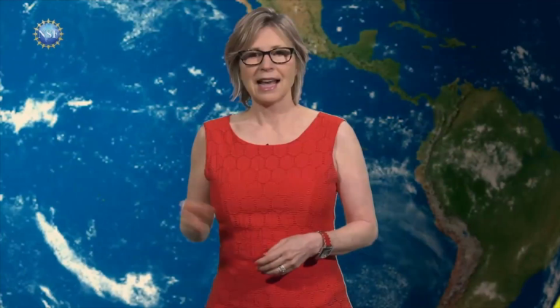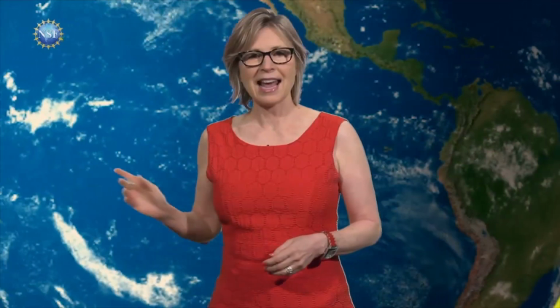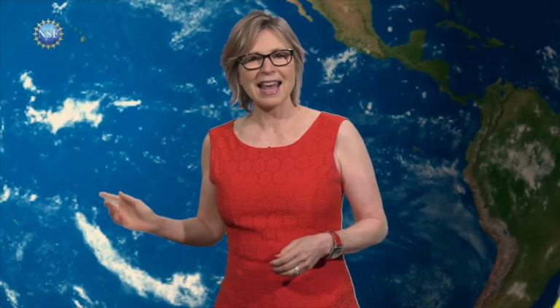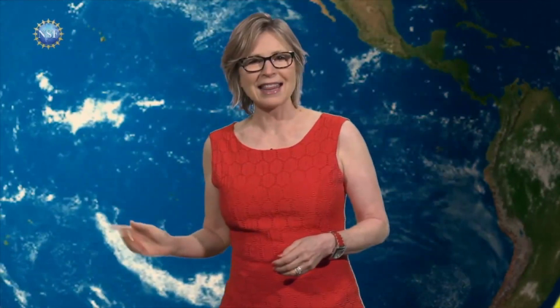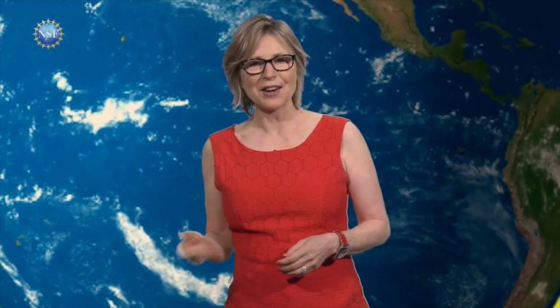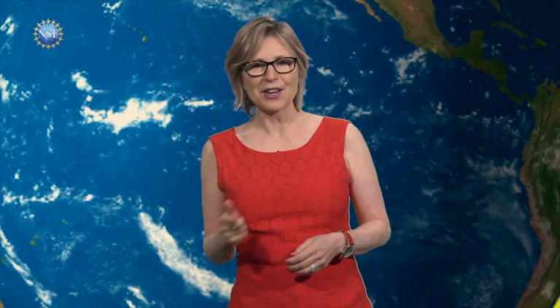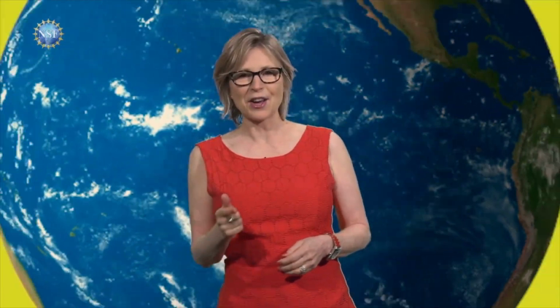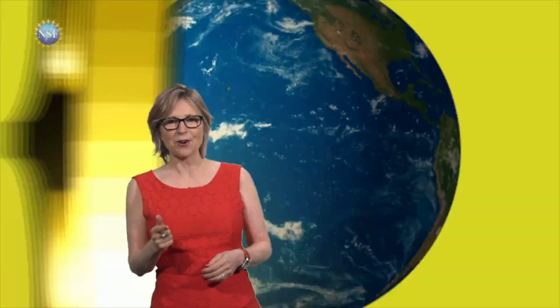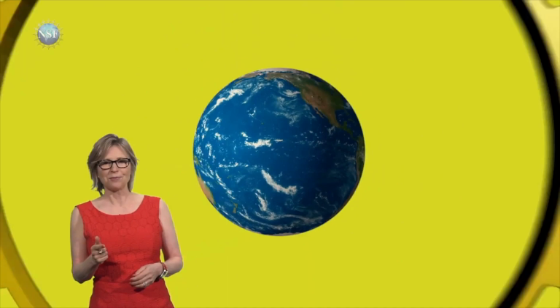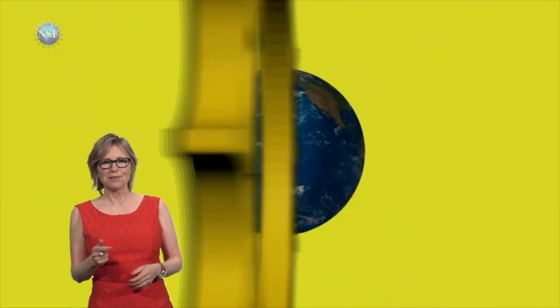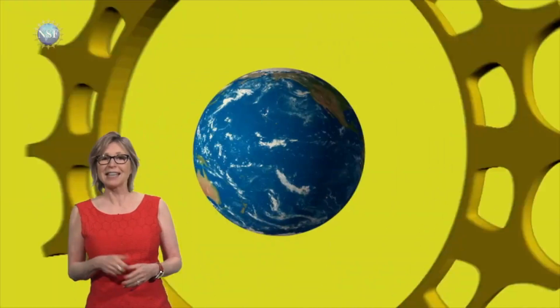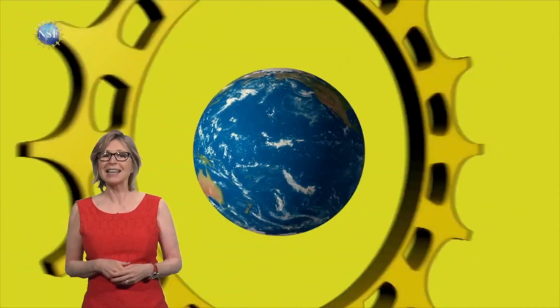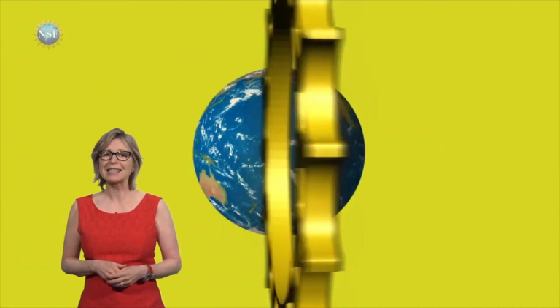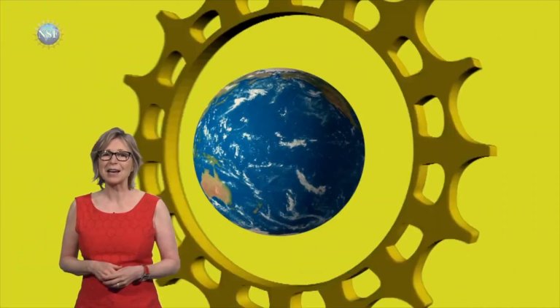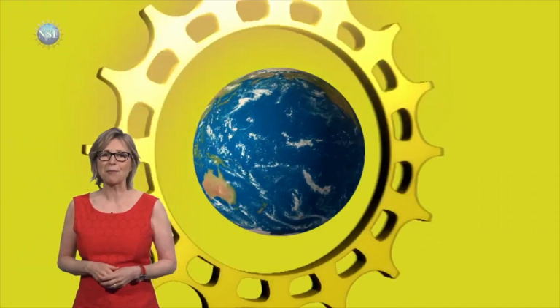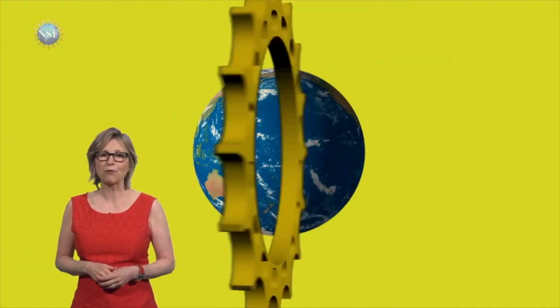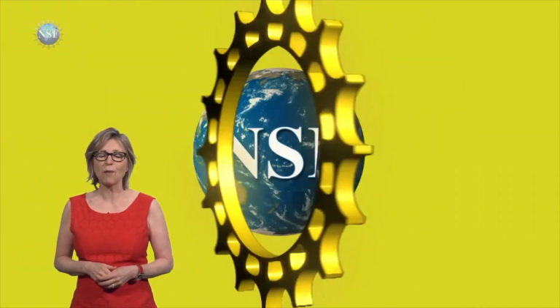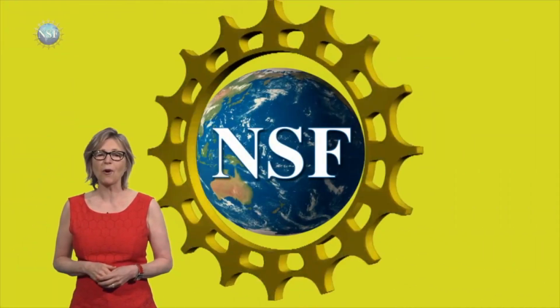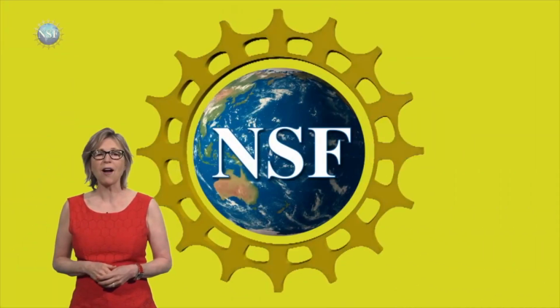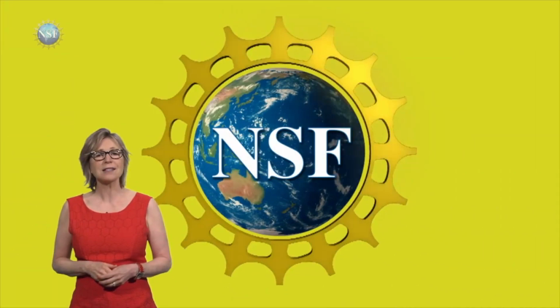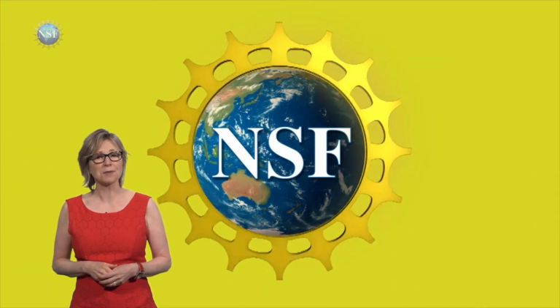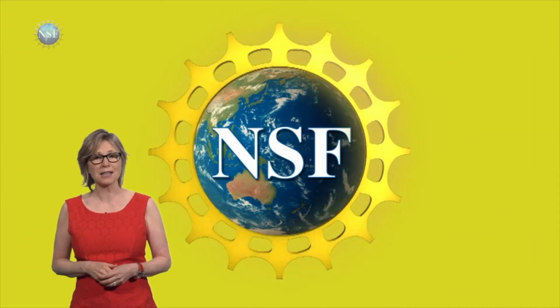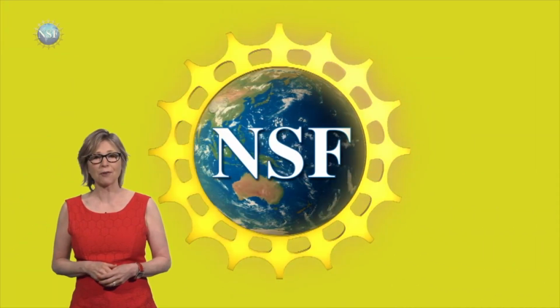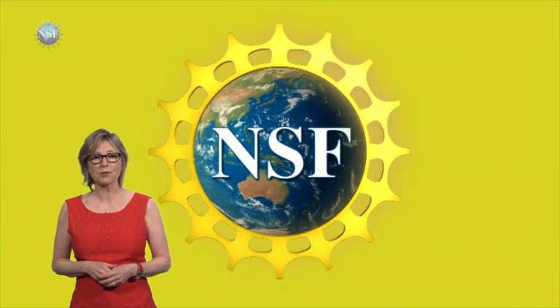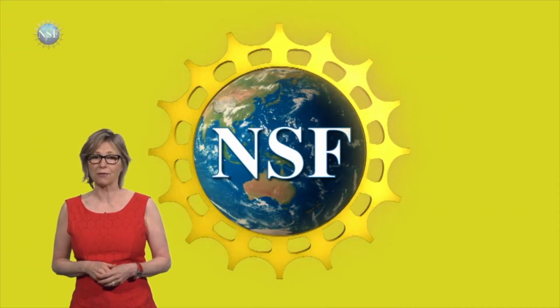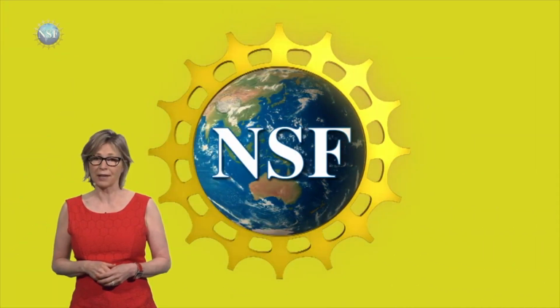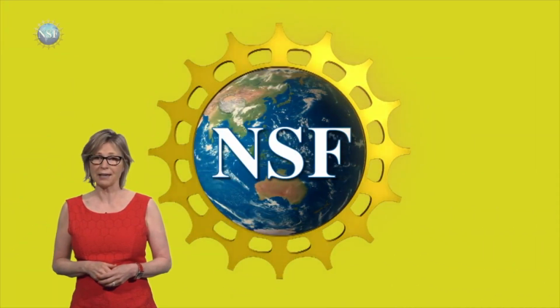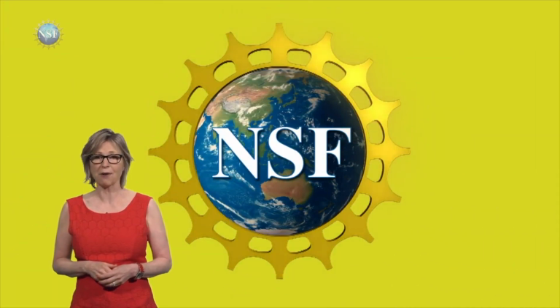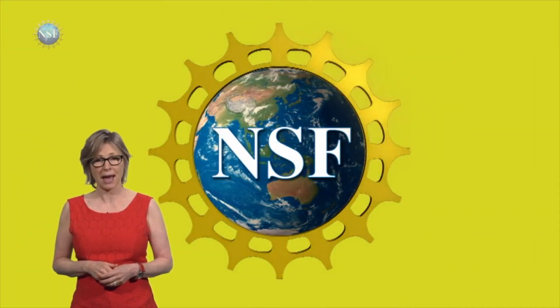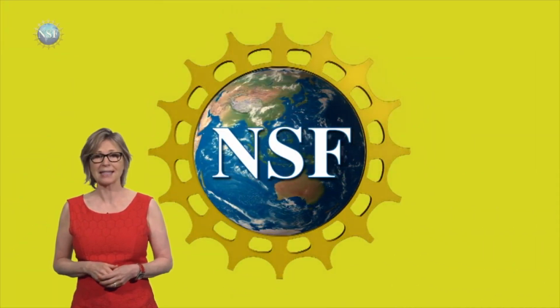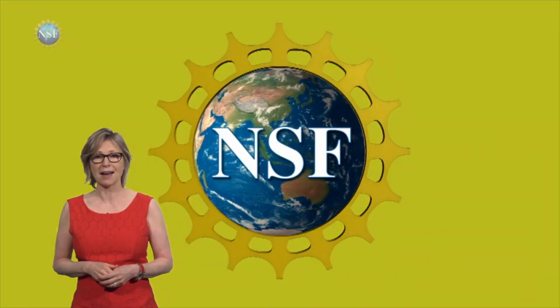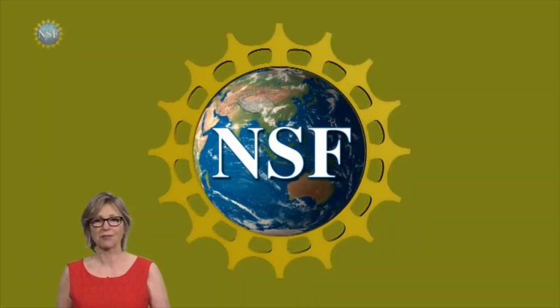And there you go. See you next time with four more awesome discoveries, with funding from NSF.